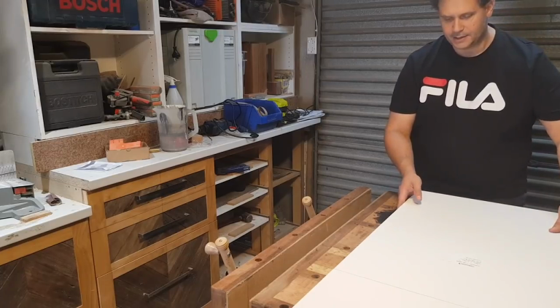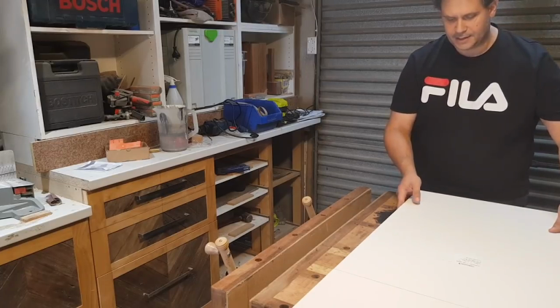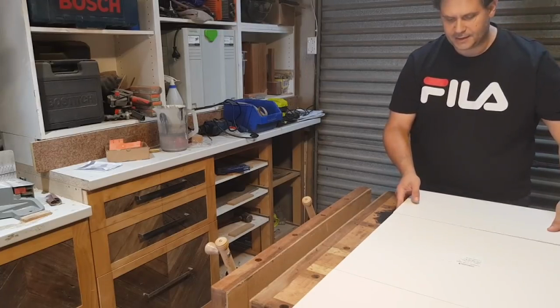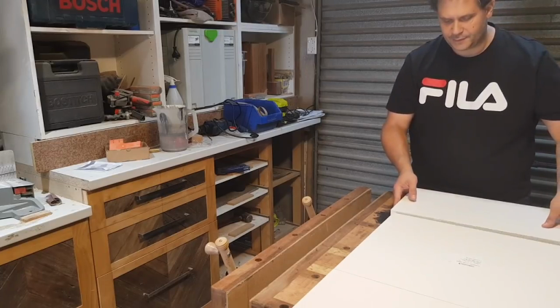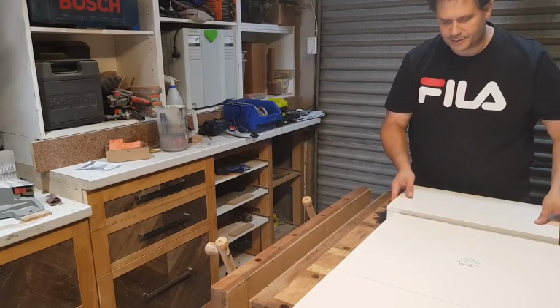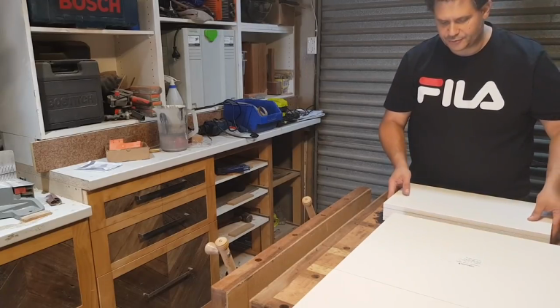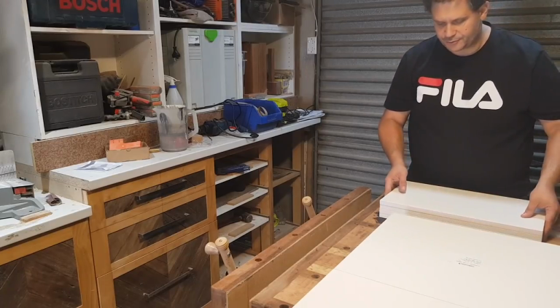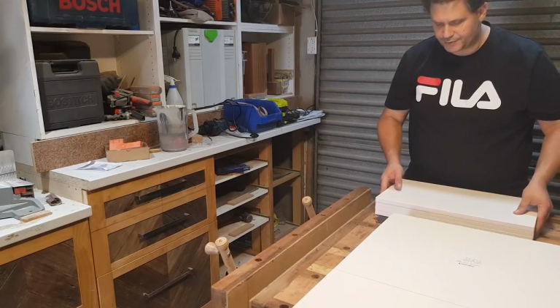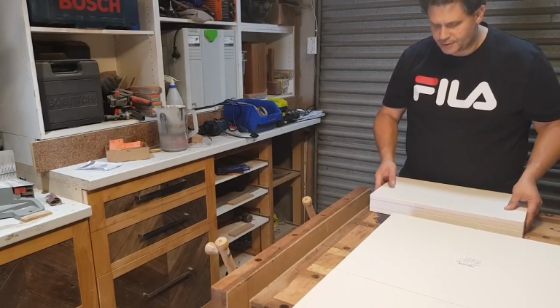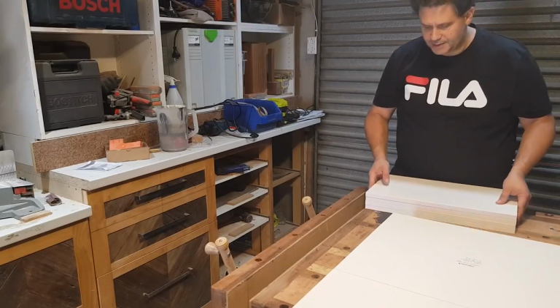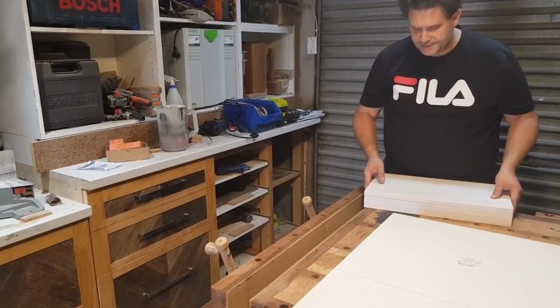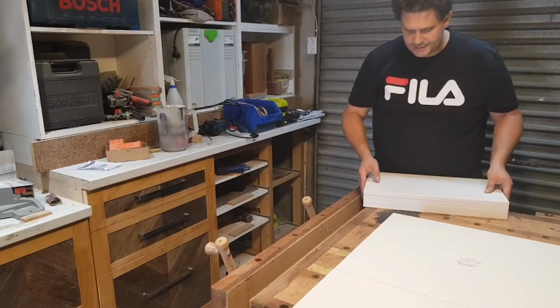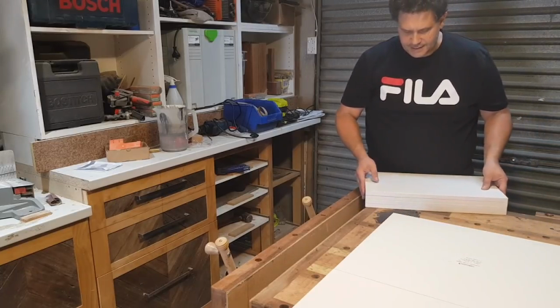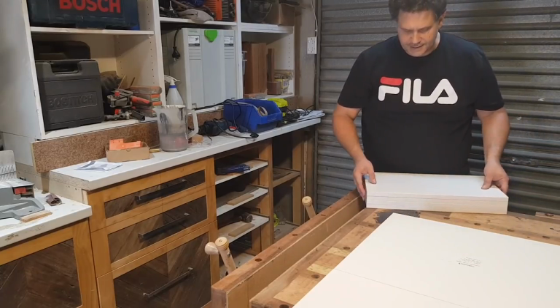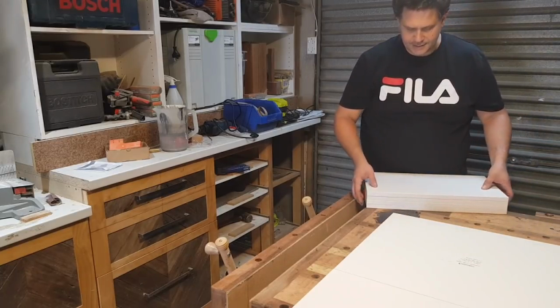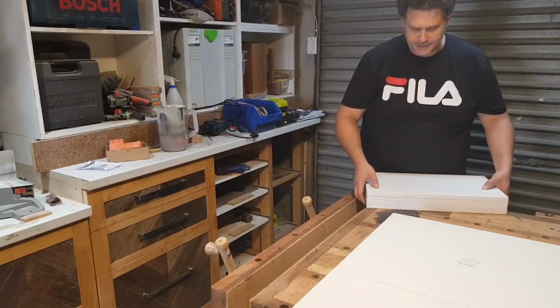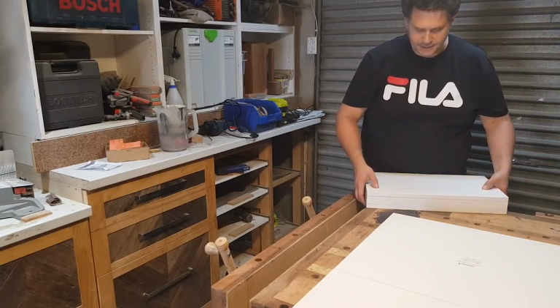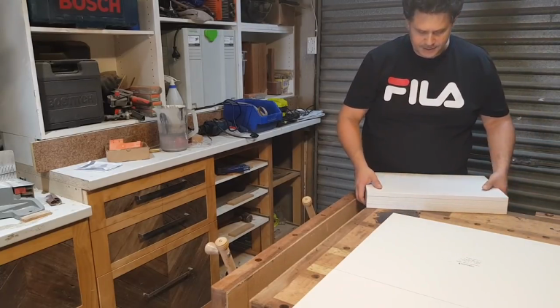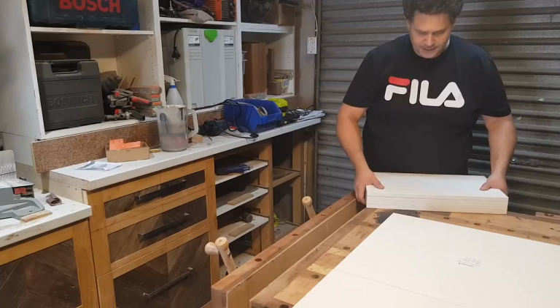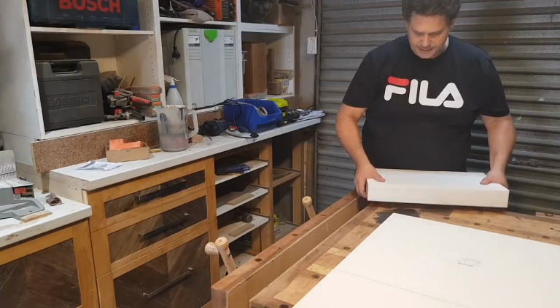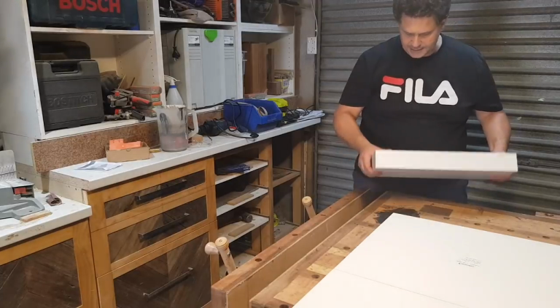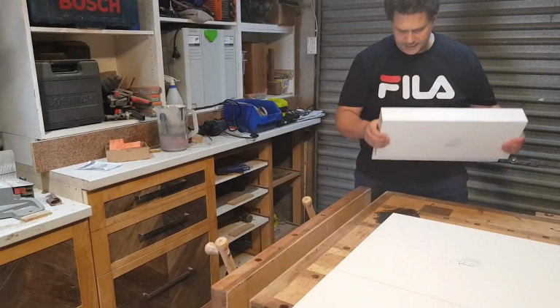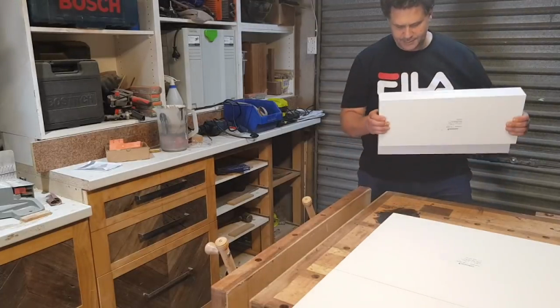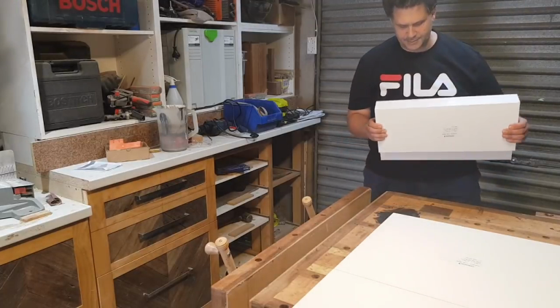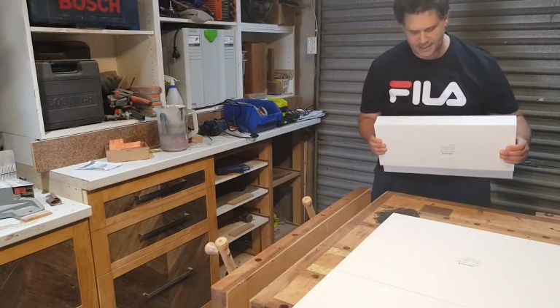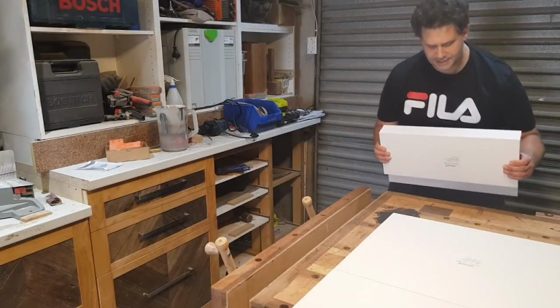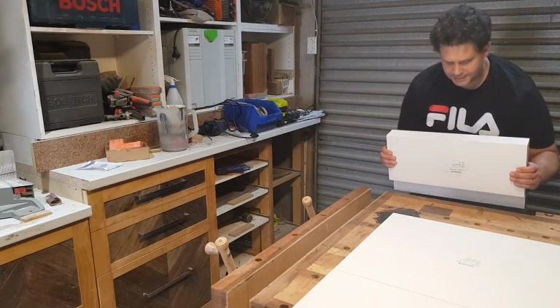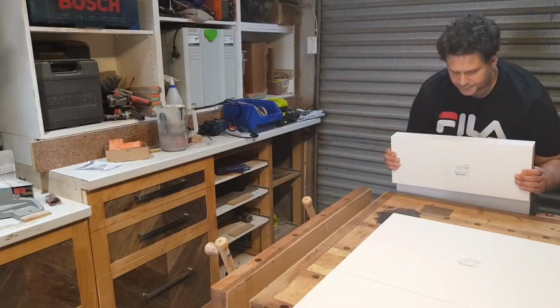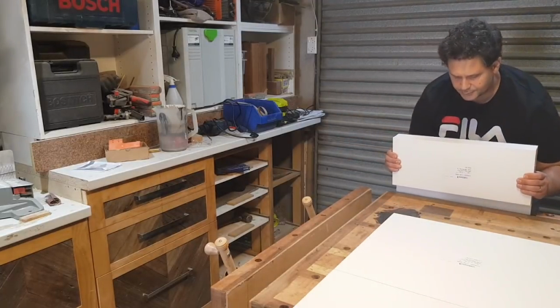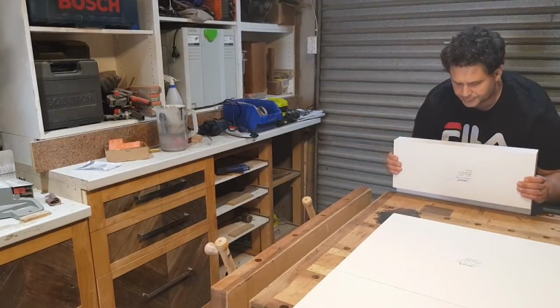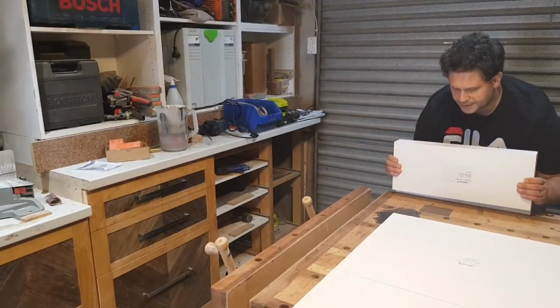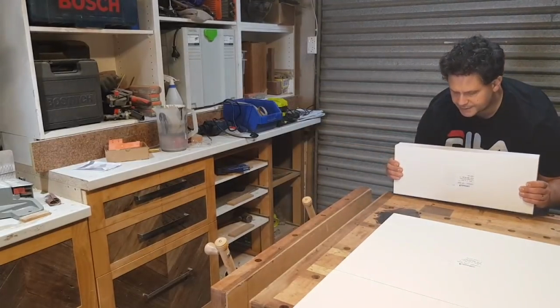Now for my drawer sides — again, I'm going to mark these all at once.